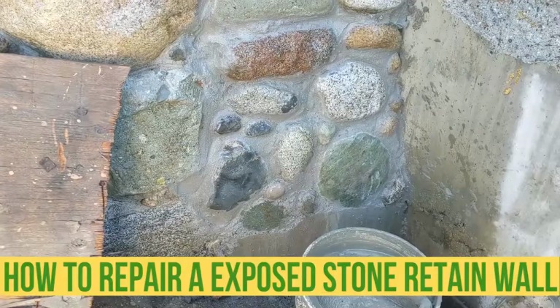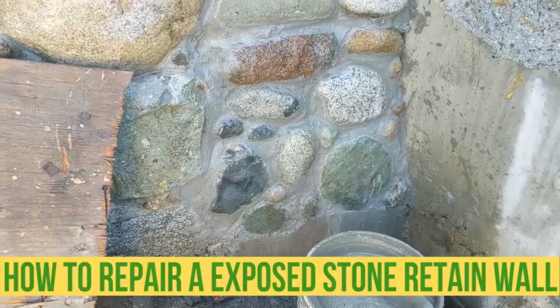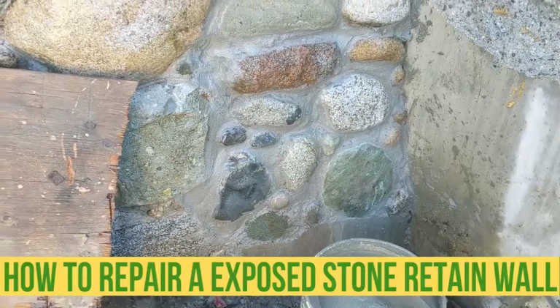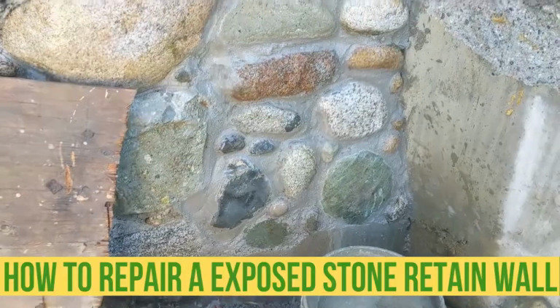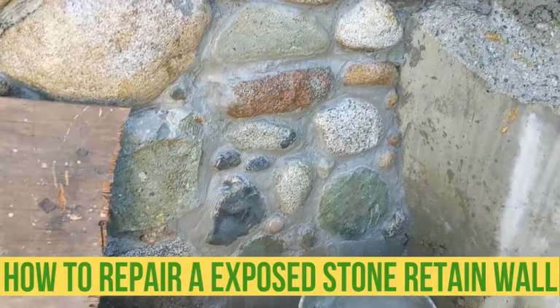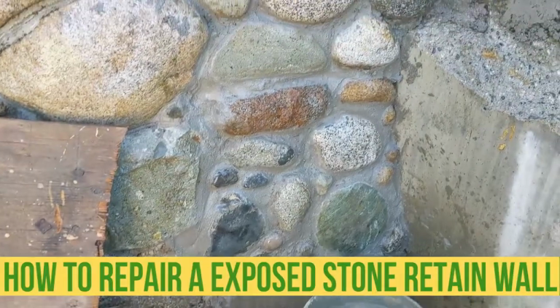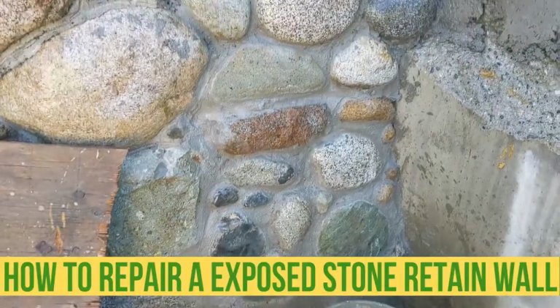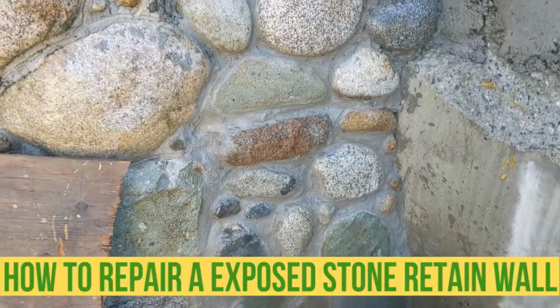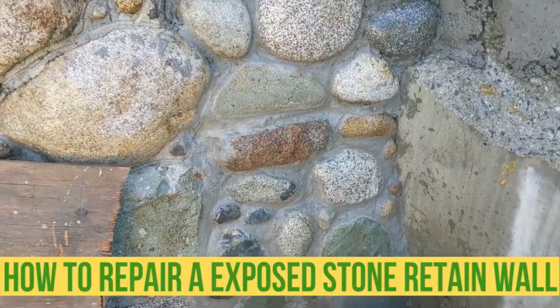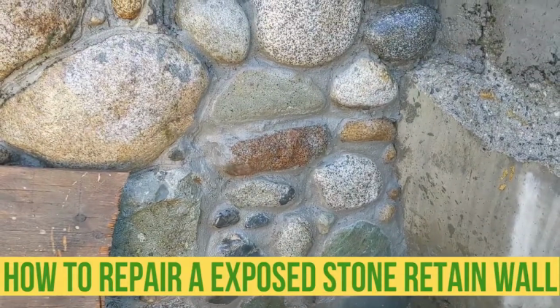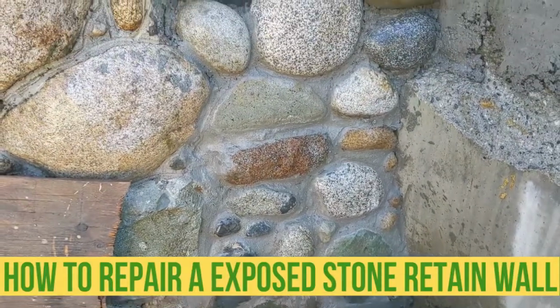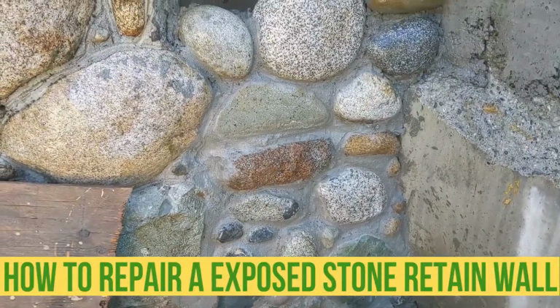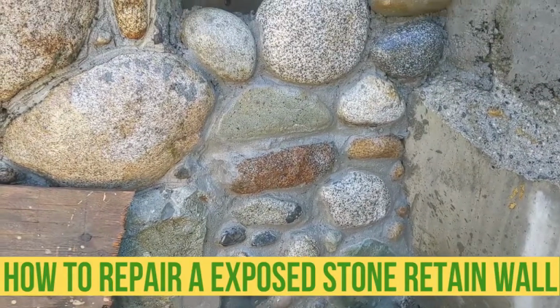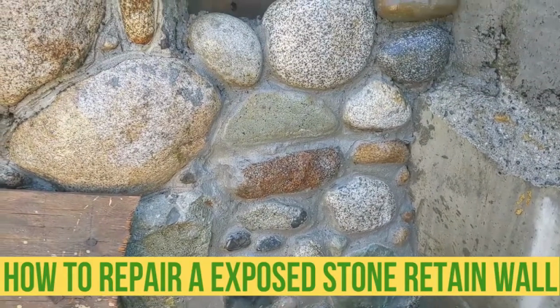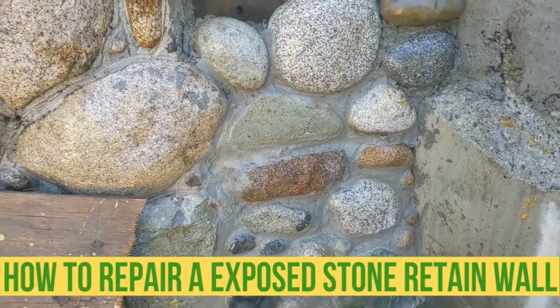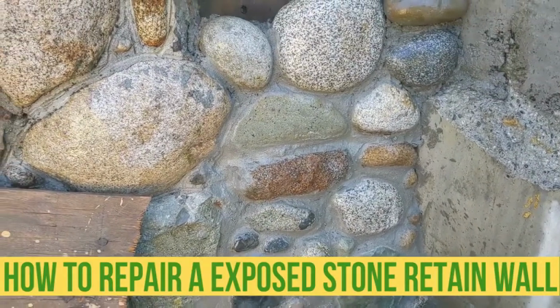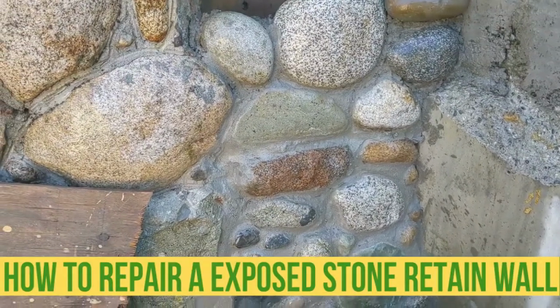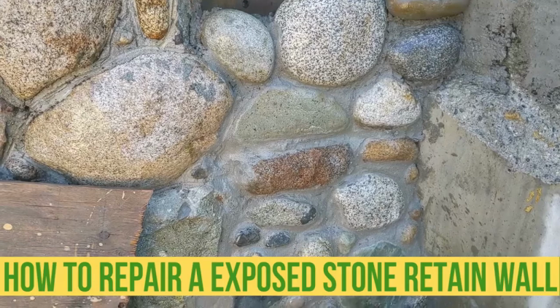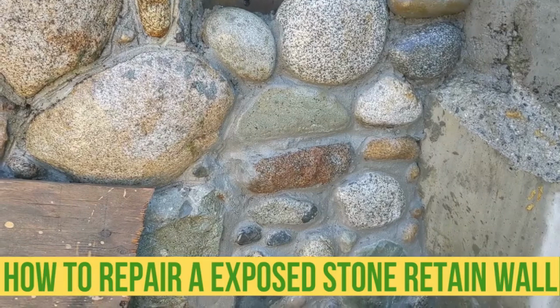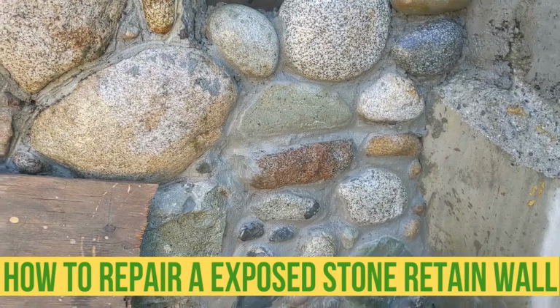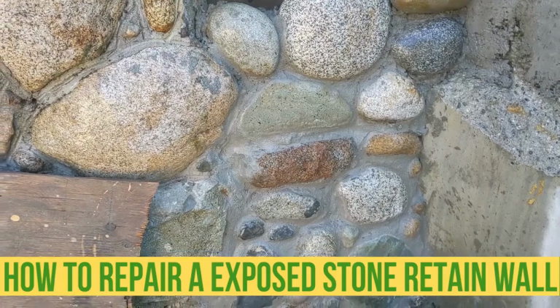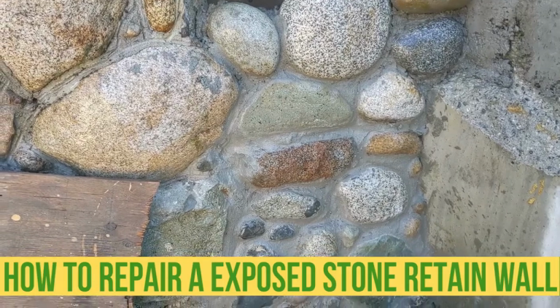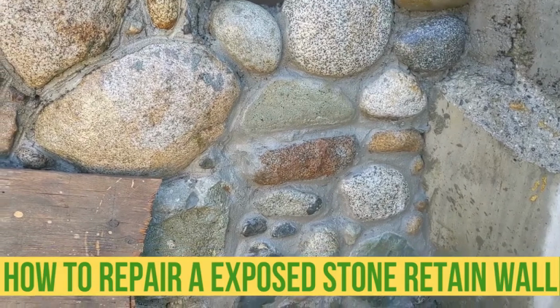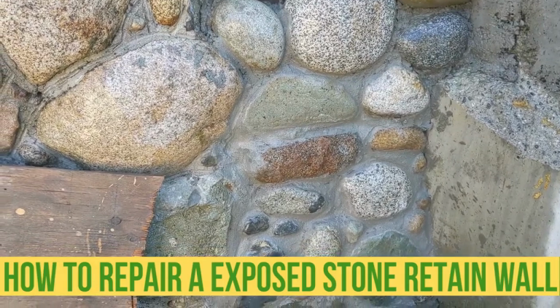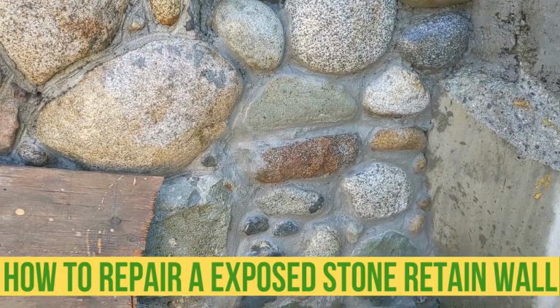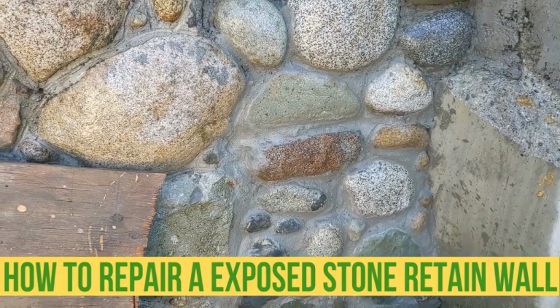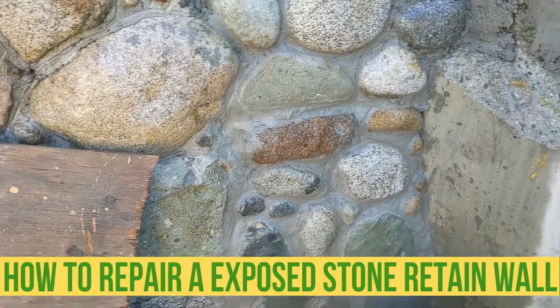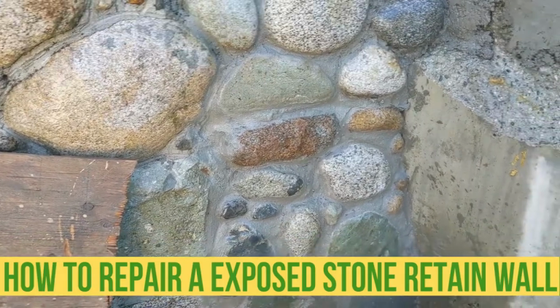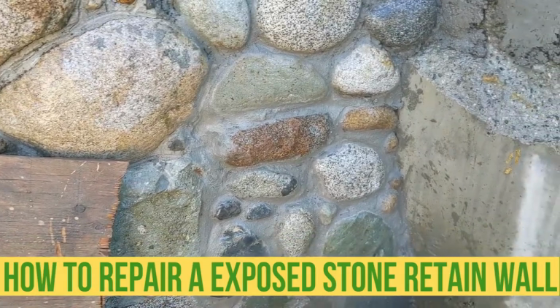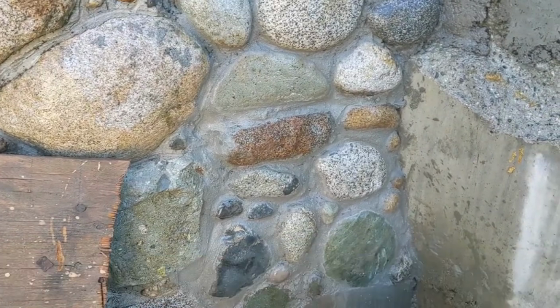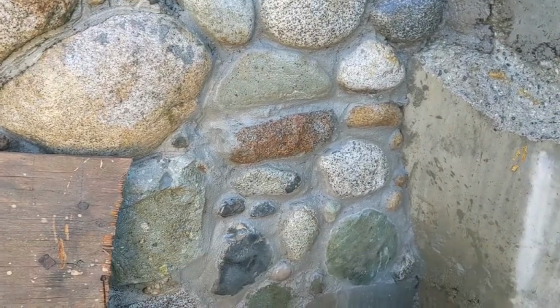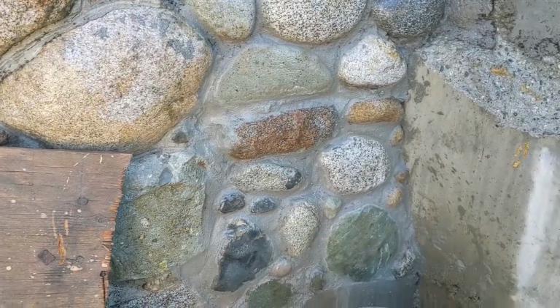Hello my friends, Bayani here. In this video I'm just gonna show you guys how to repair a wall like this.